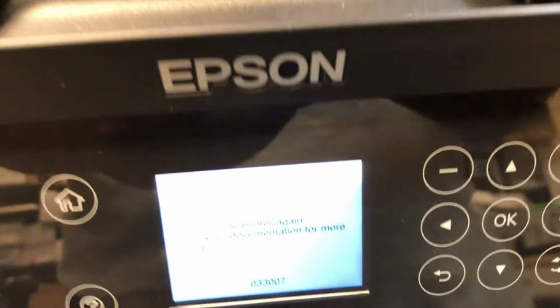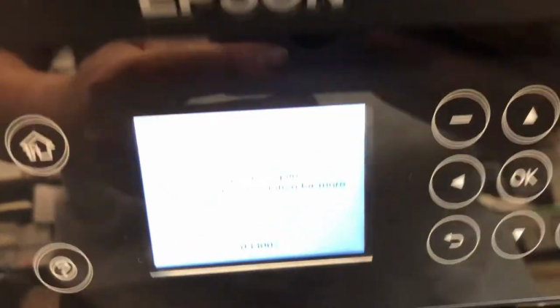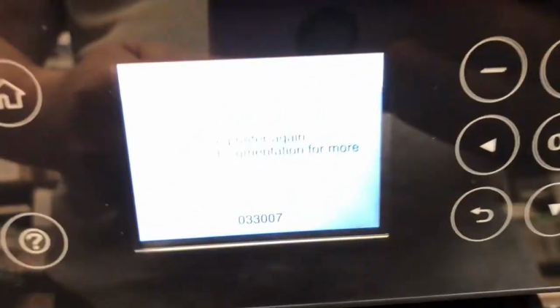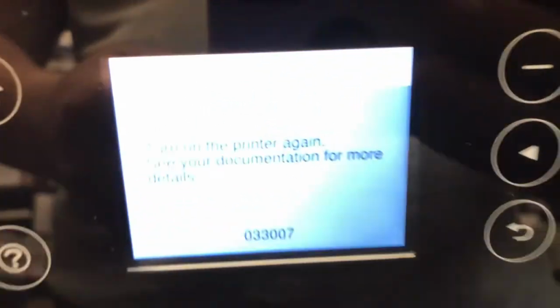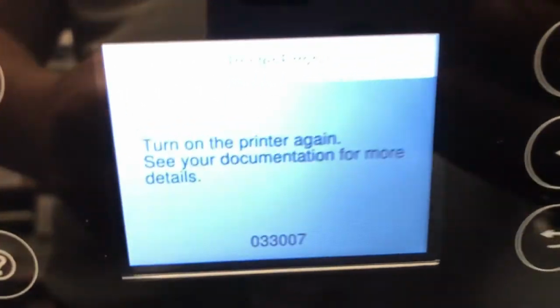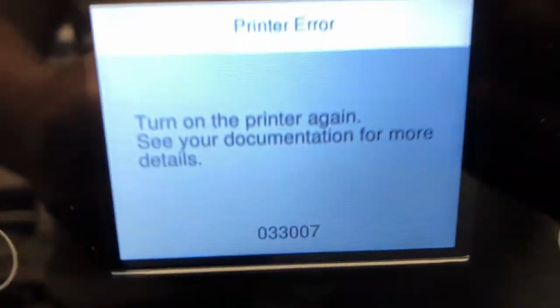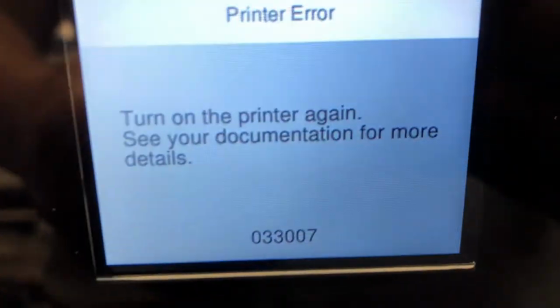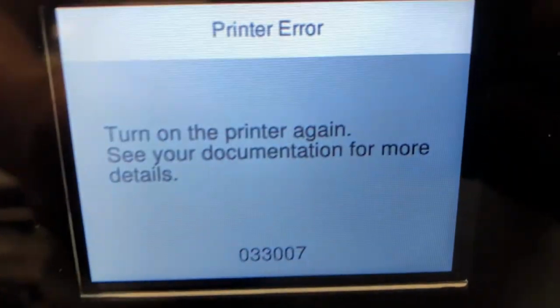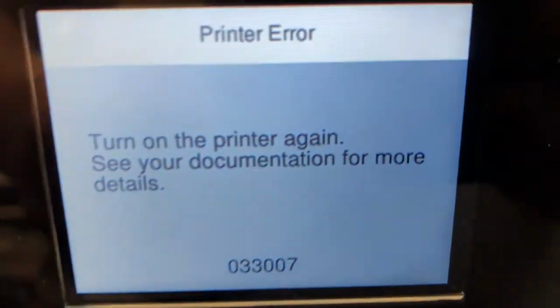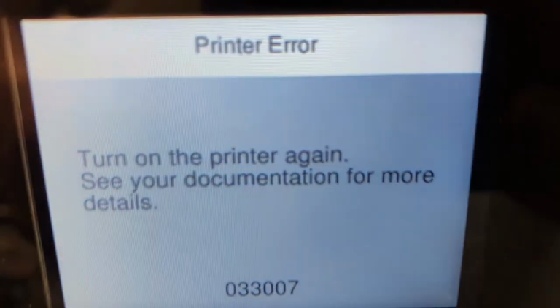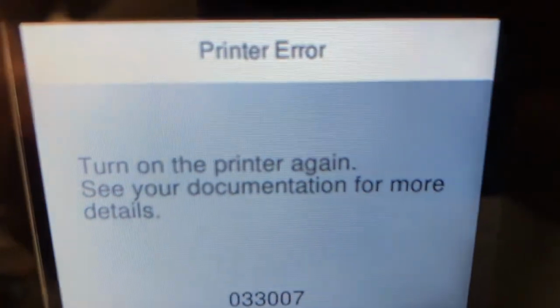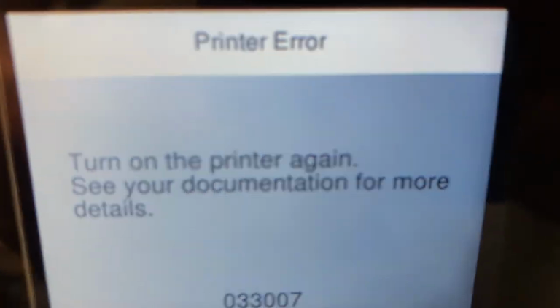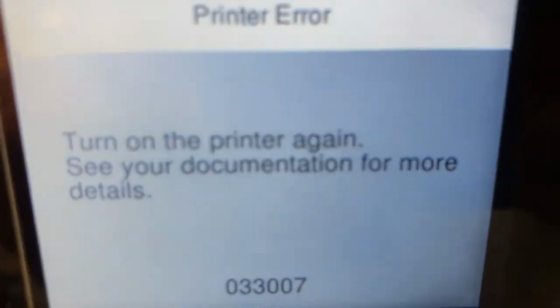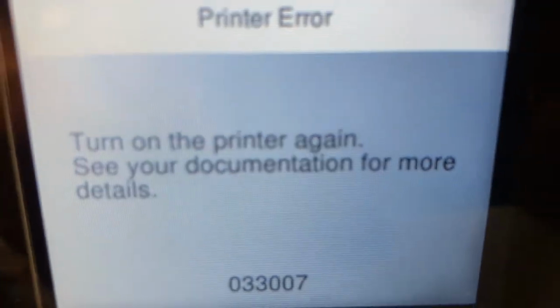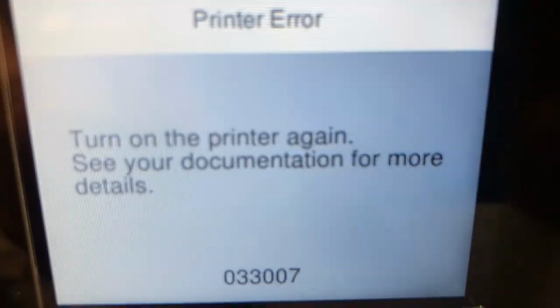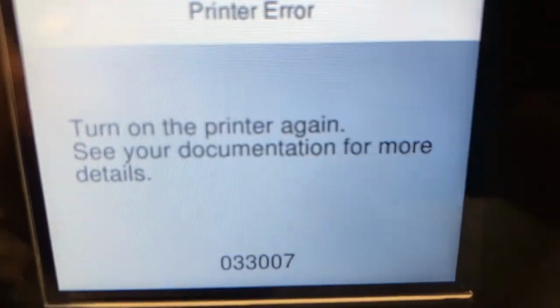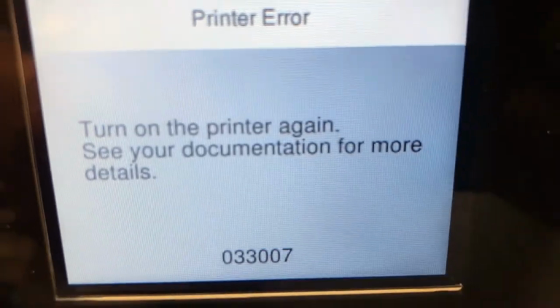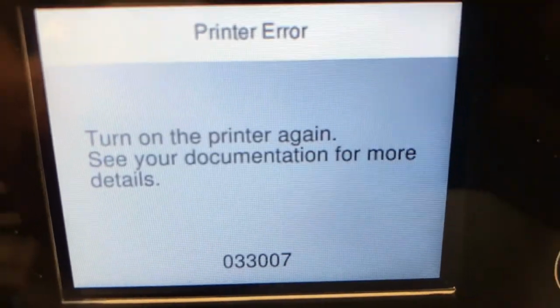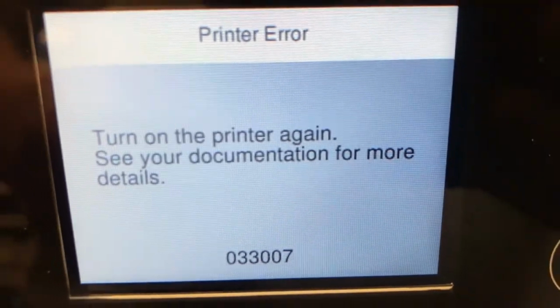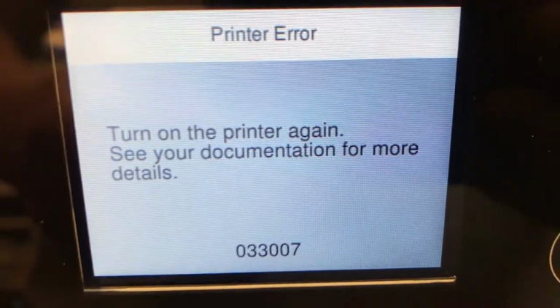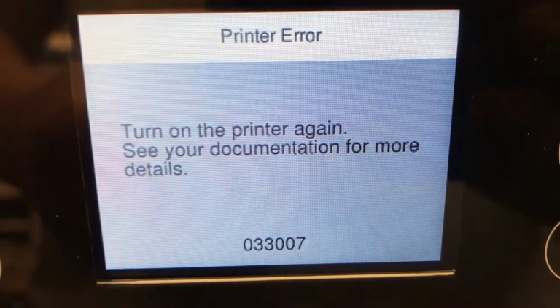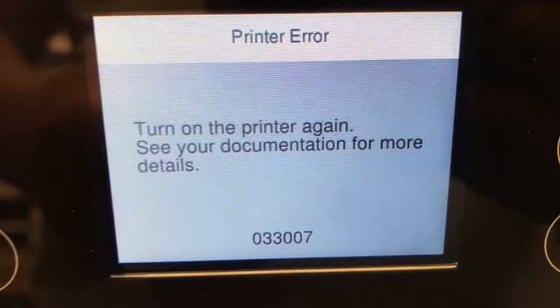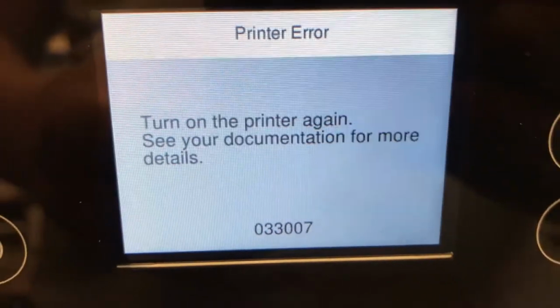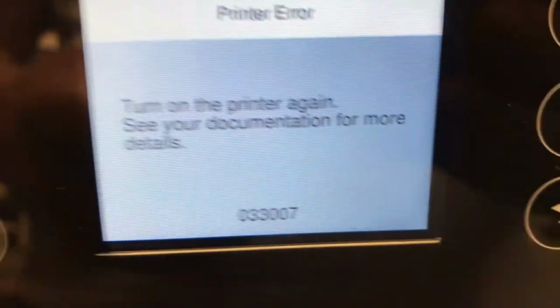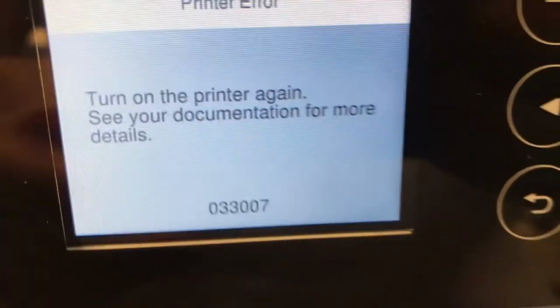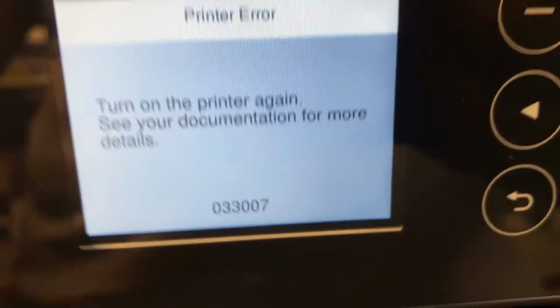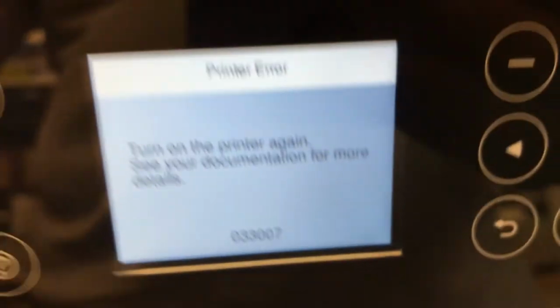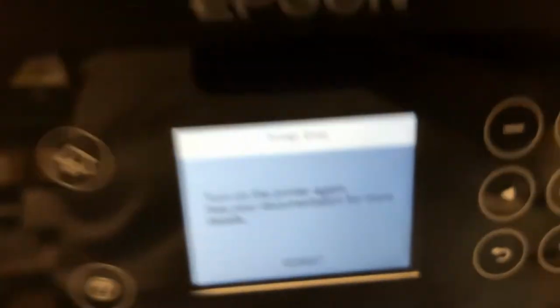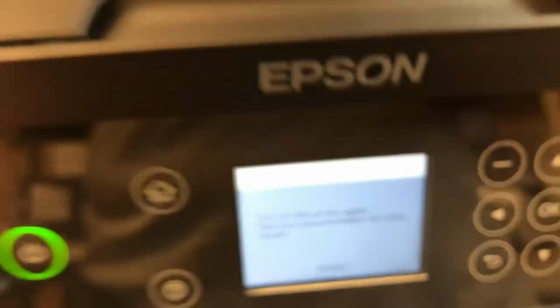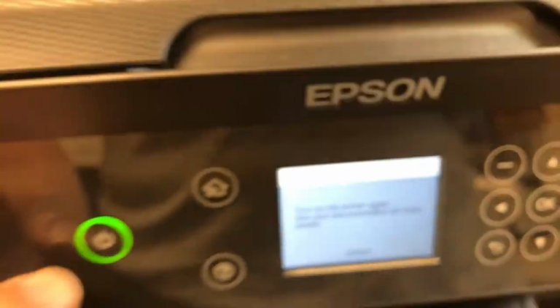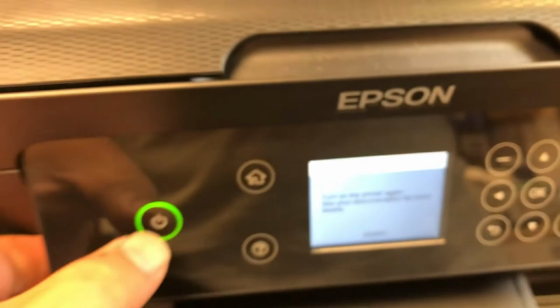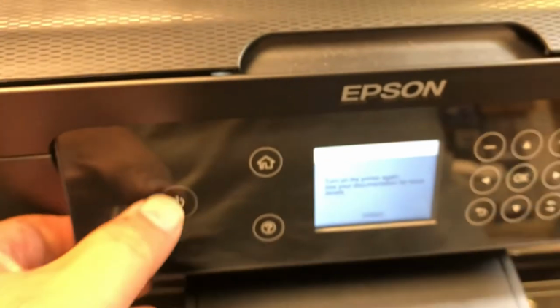Hey guys, it's Kevin. Today we're going to solve this problem 033007.